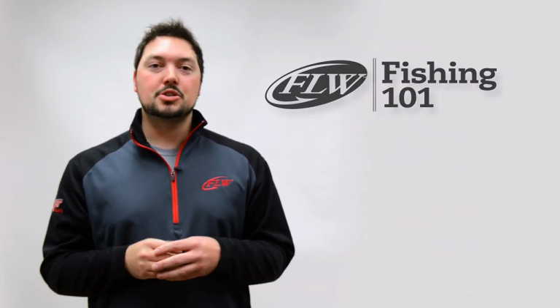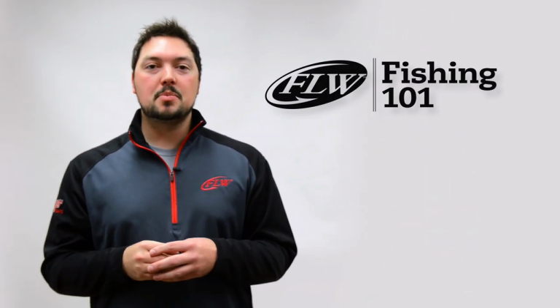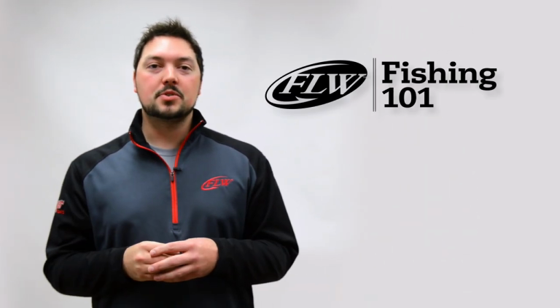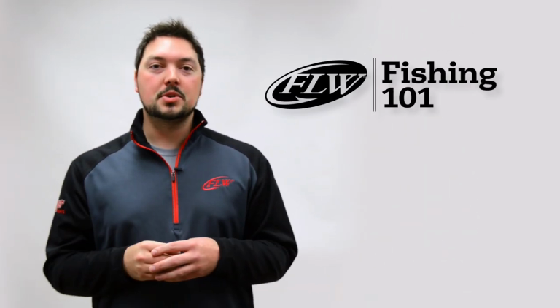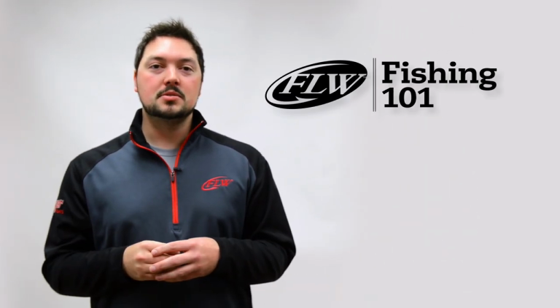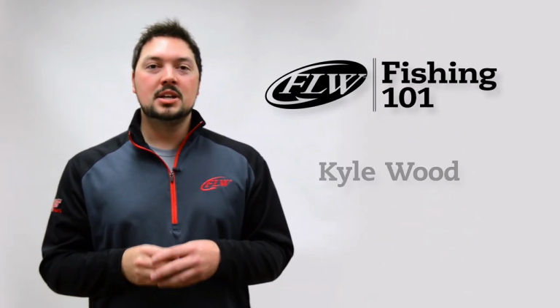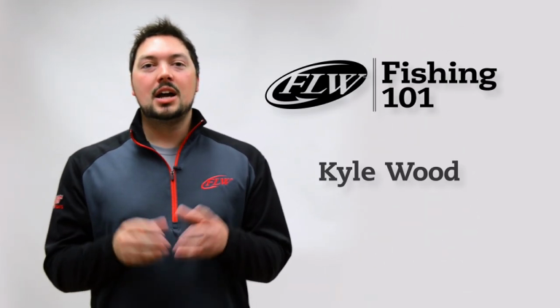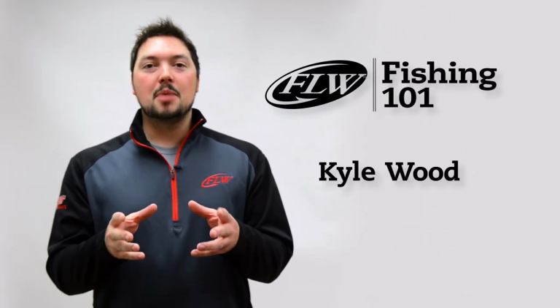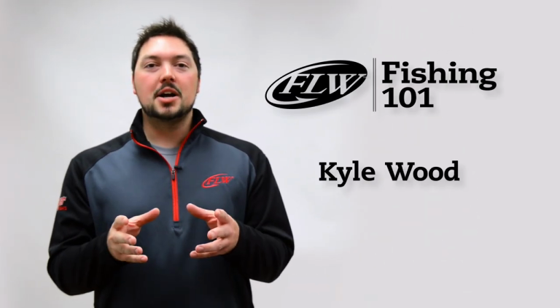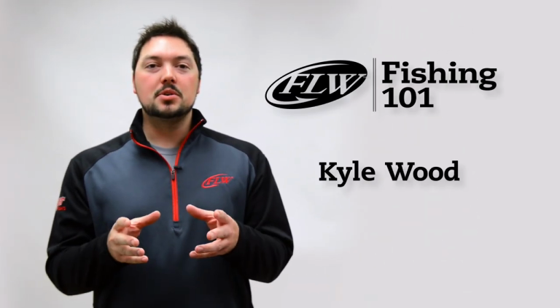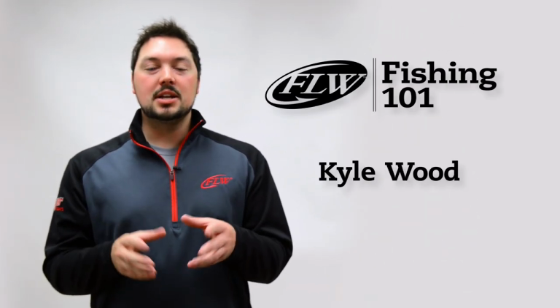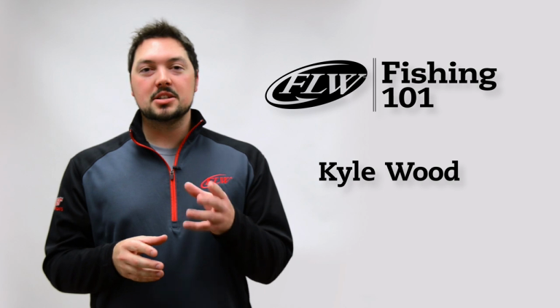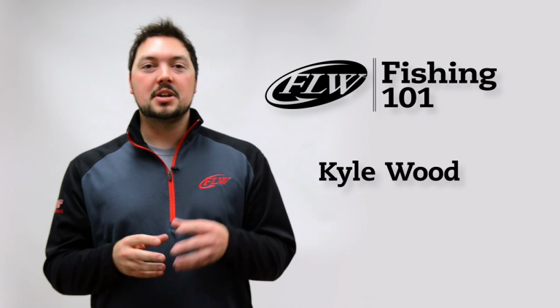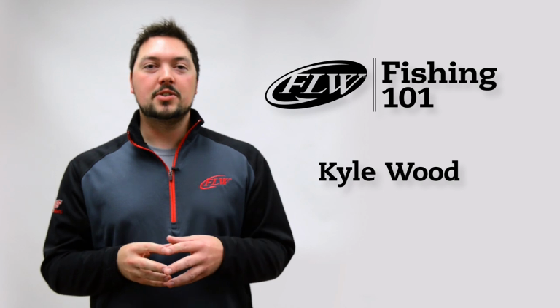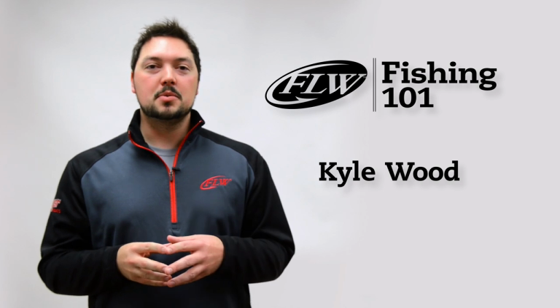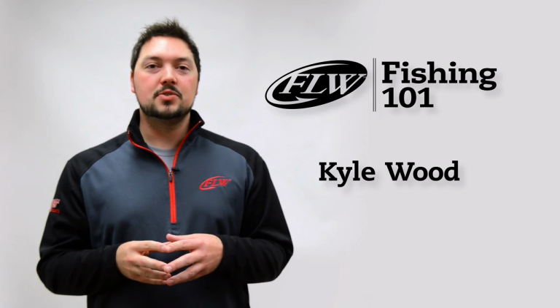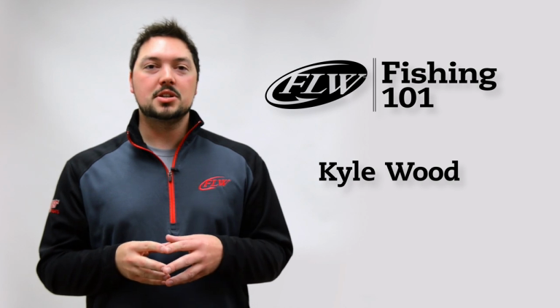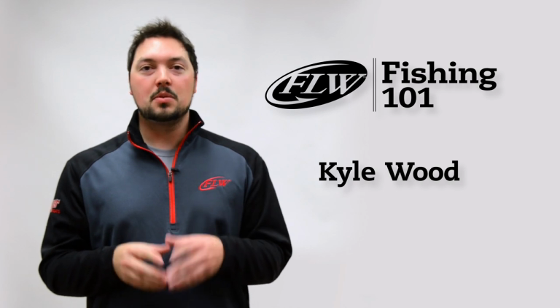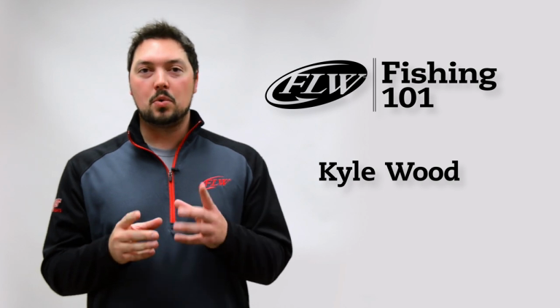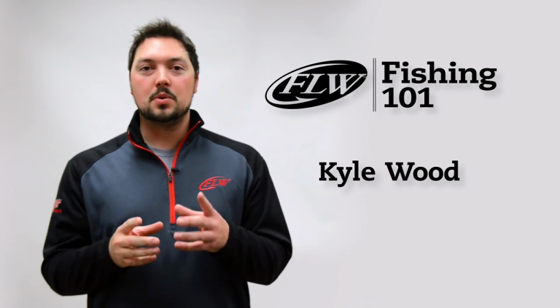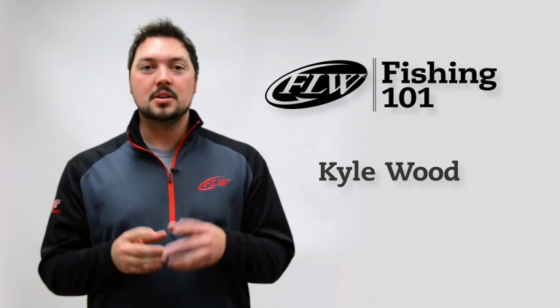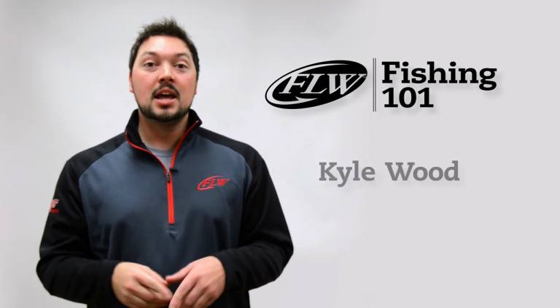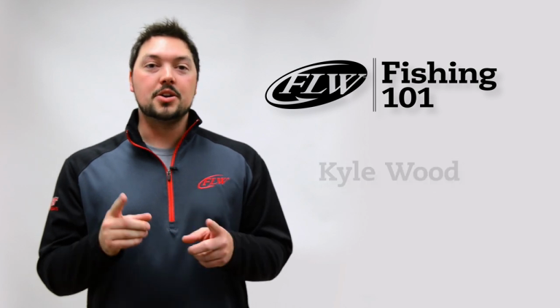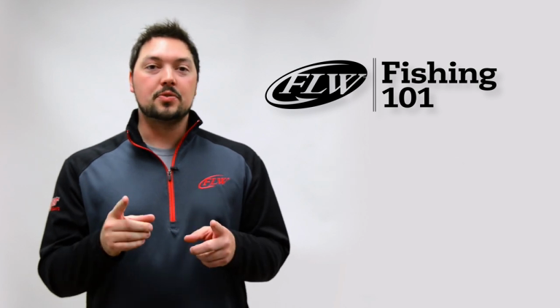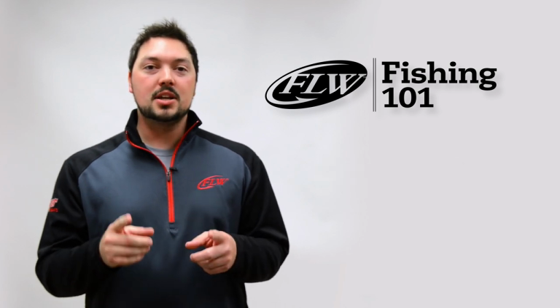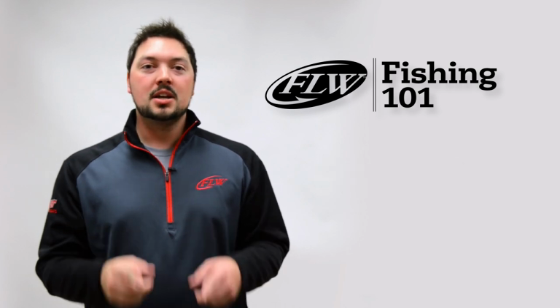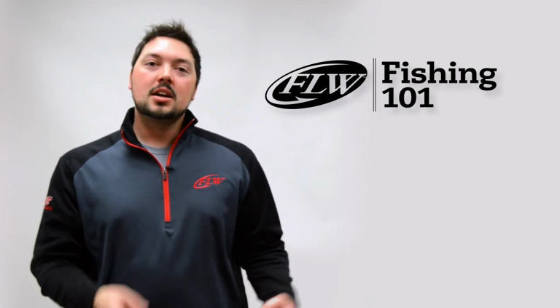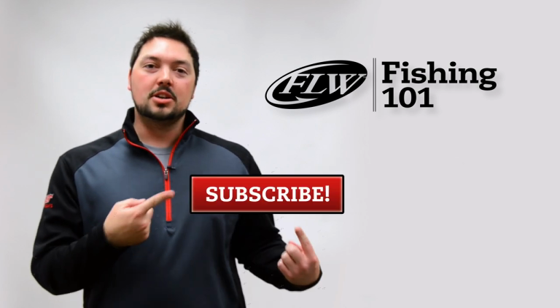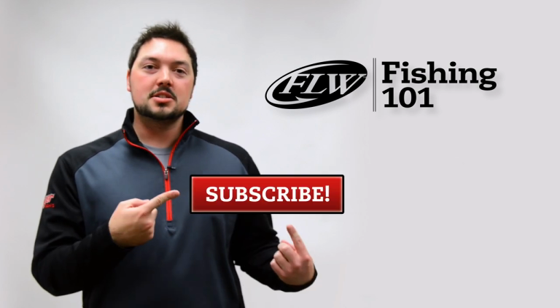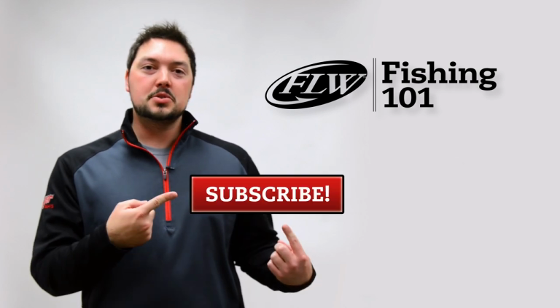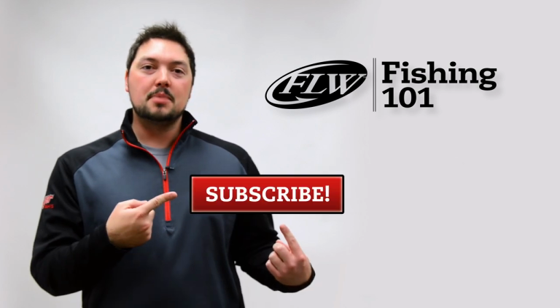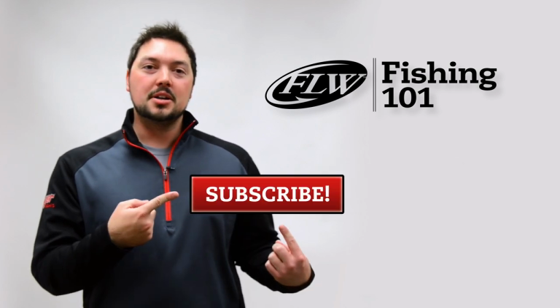Keep these tips in mind the next time you're out shopping for a reel. I'm Kyle Wood and this has been FLW Fishing 101. Don't forget to click the subscribe button.